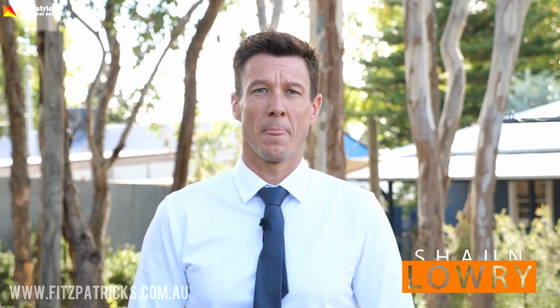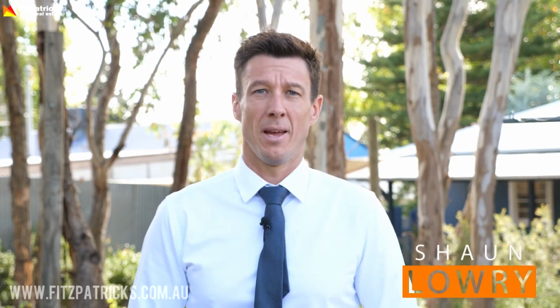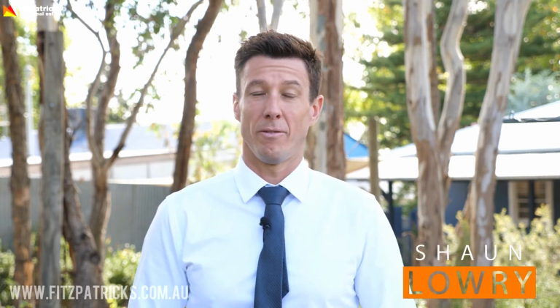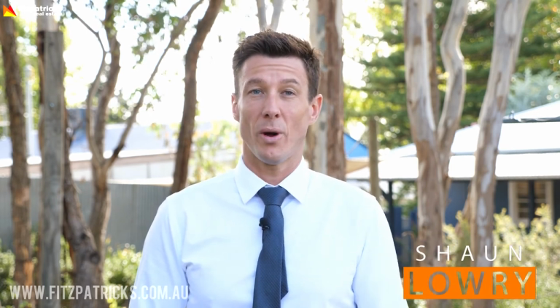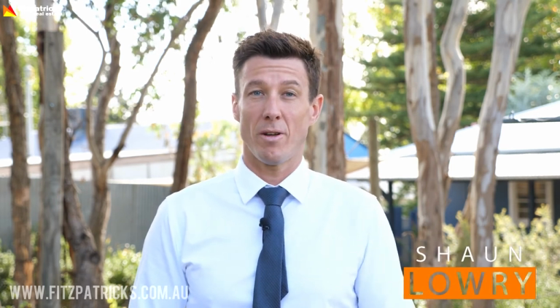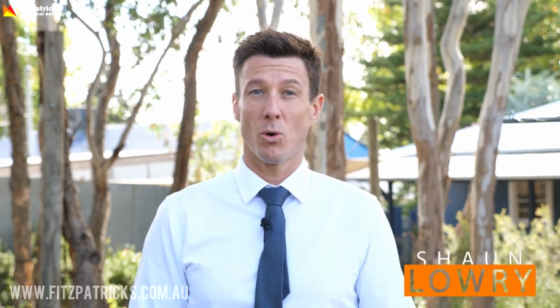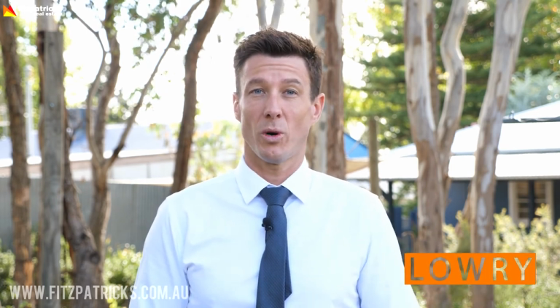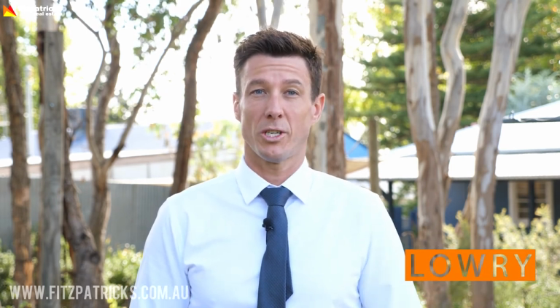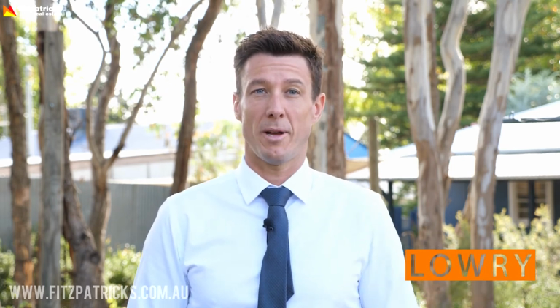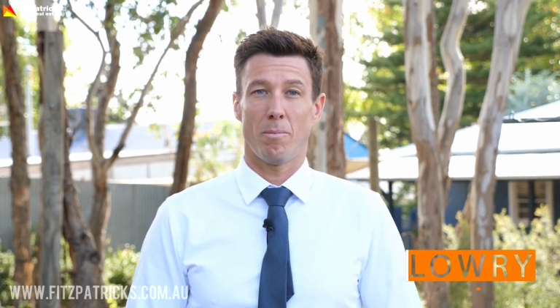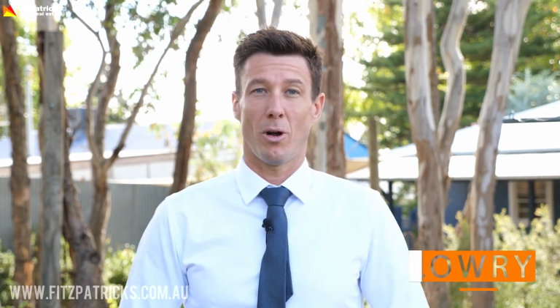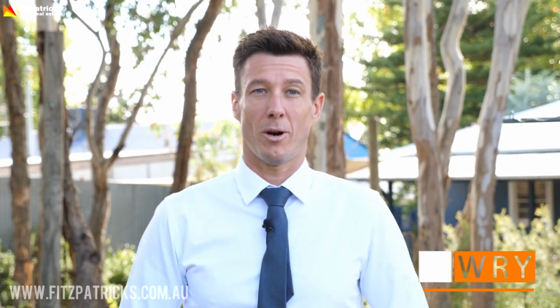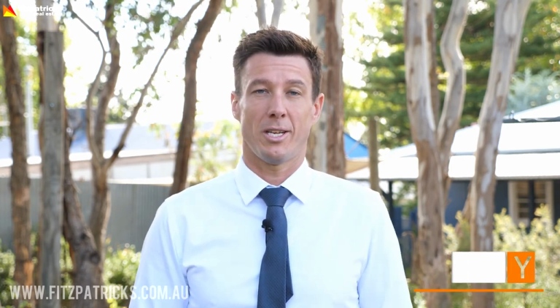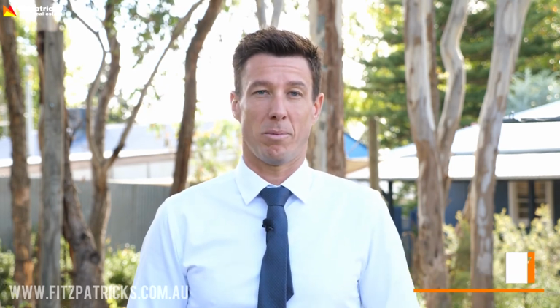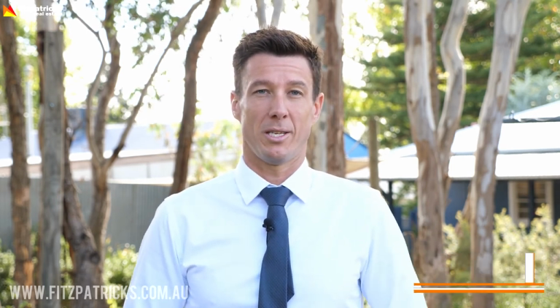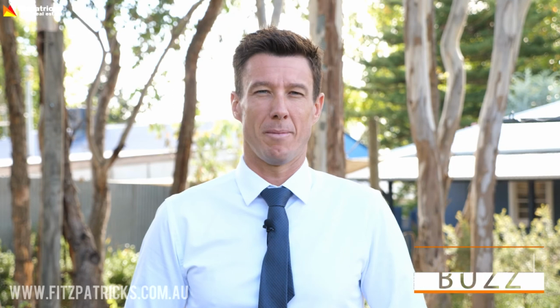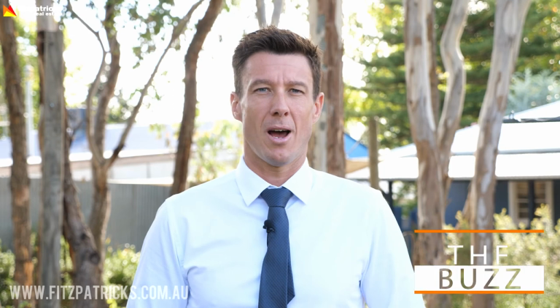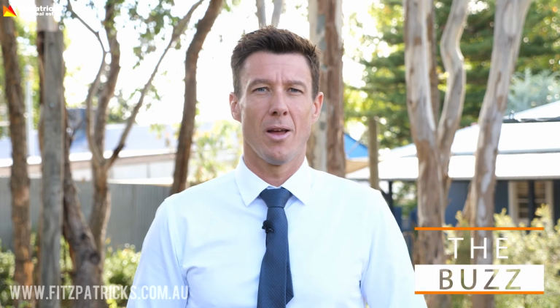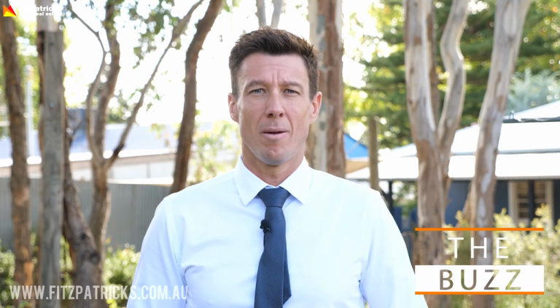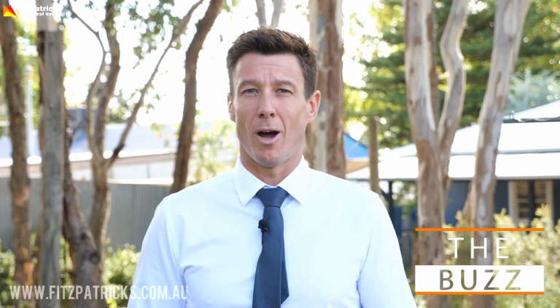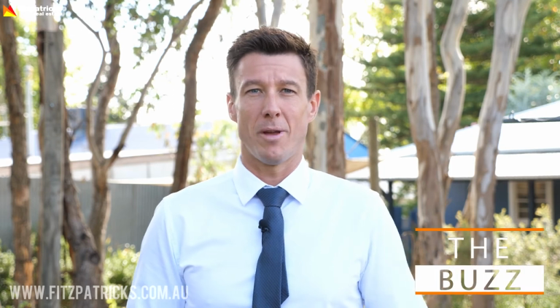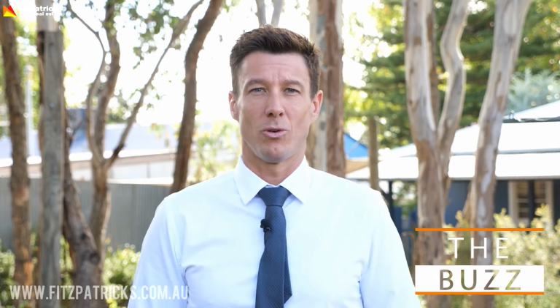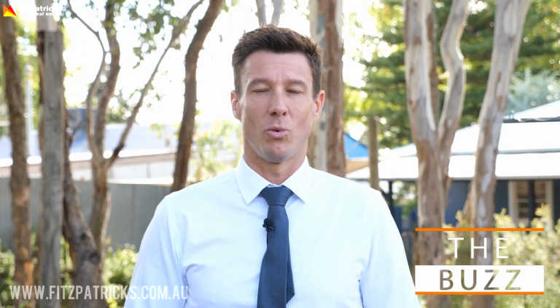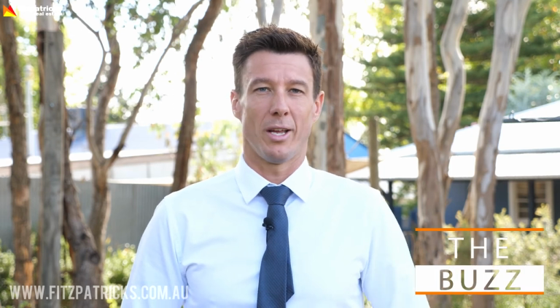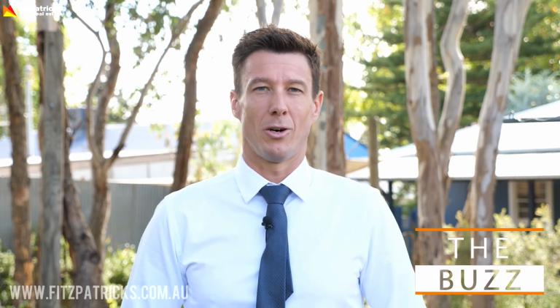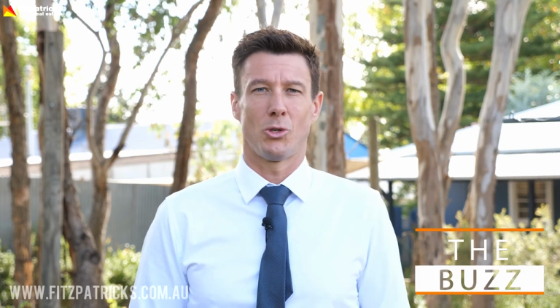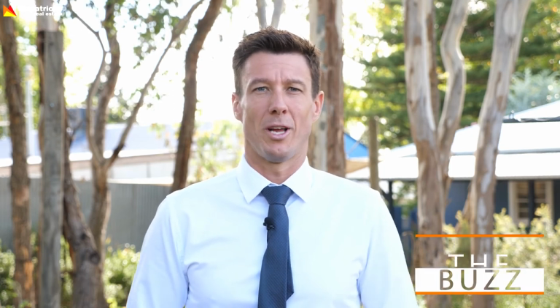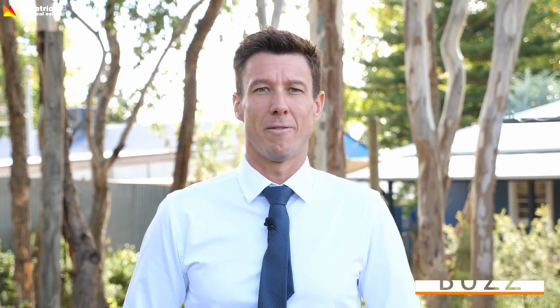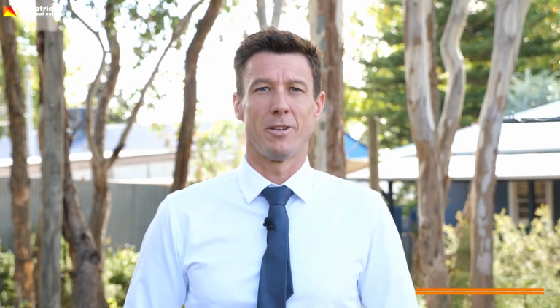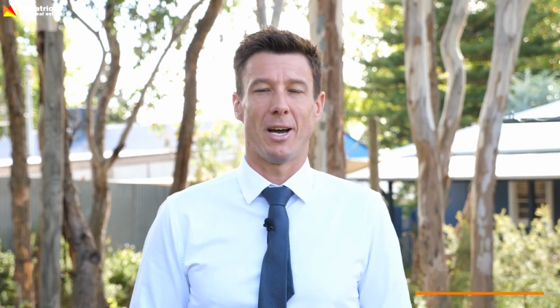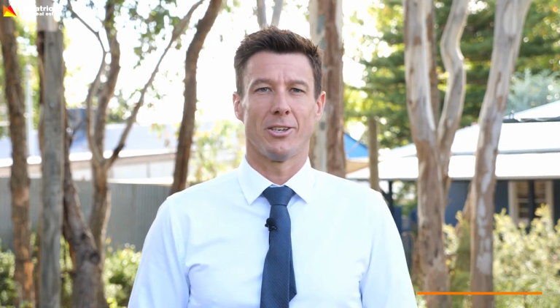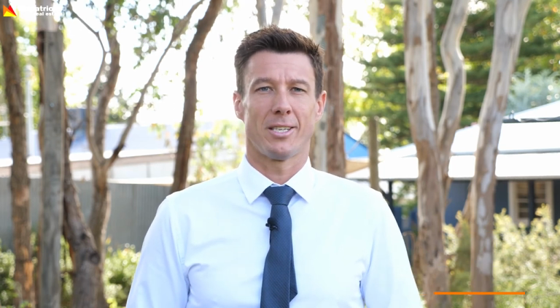If you have any more questions about the buying process, please let me know. I hope you have a good week - I'm Sean from Fitzpatrick's.